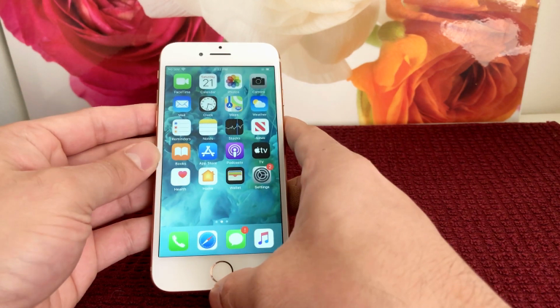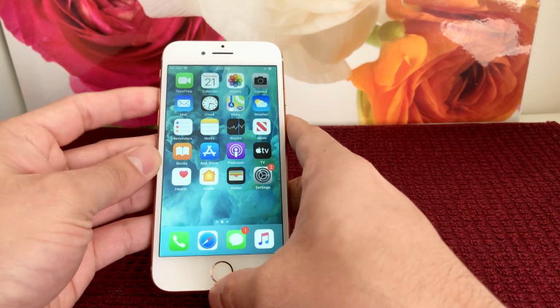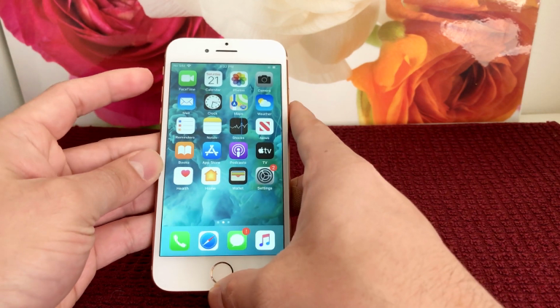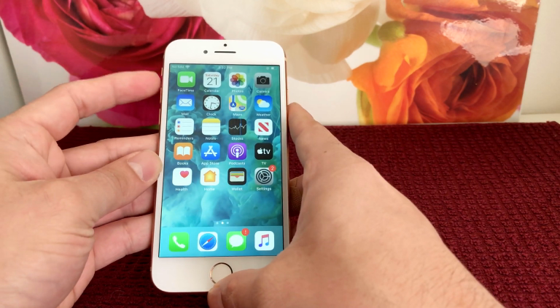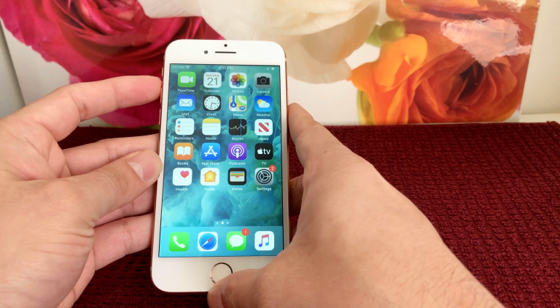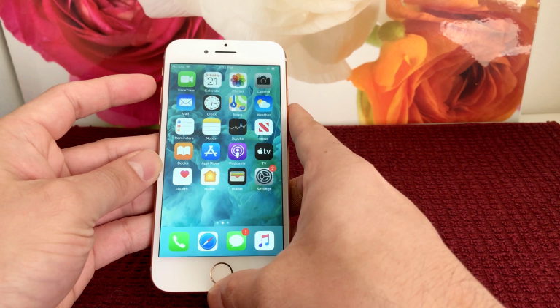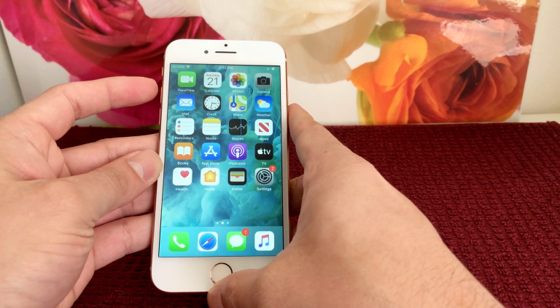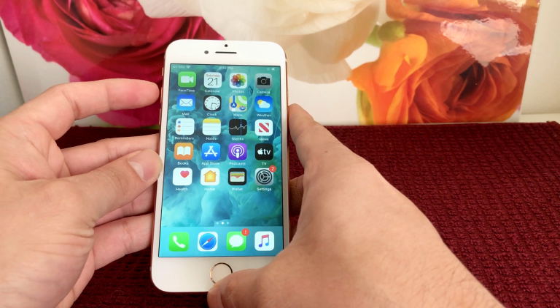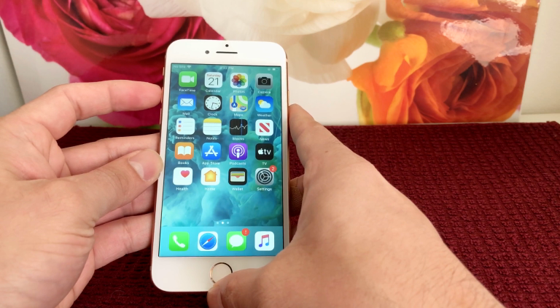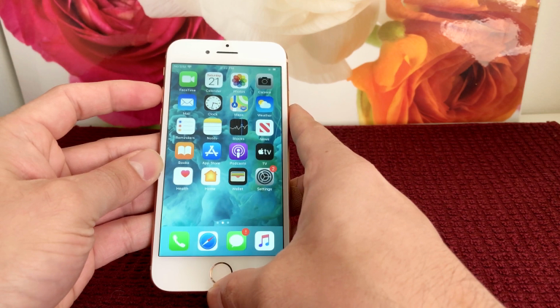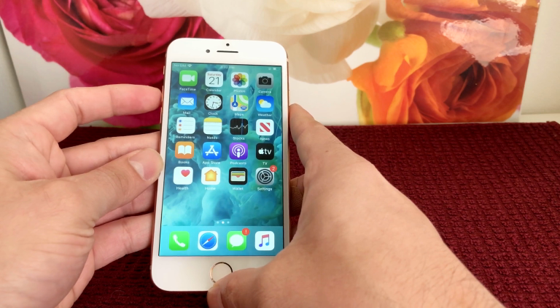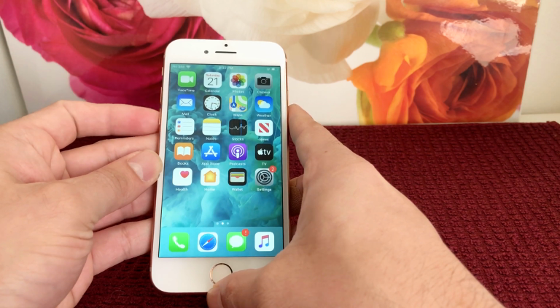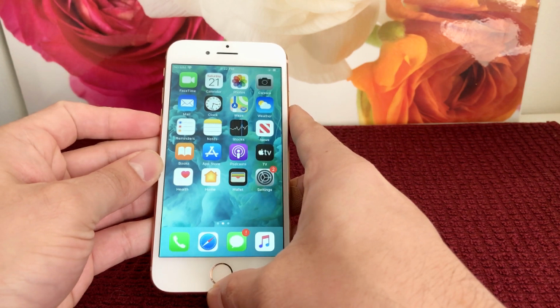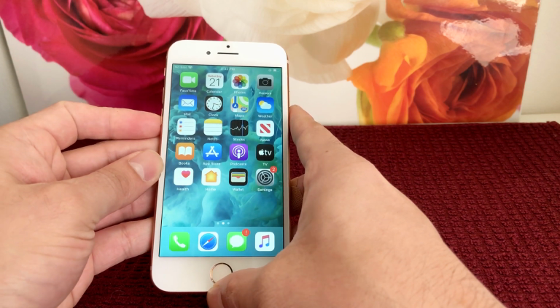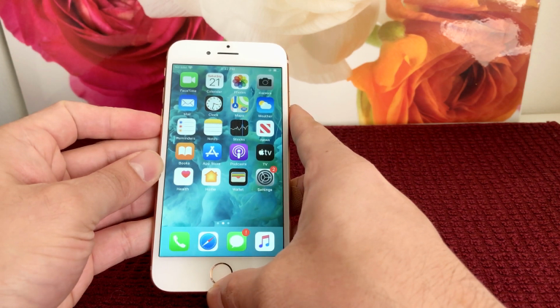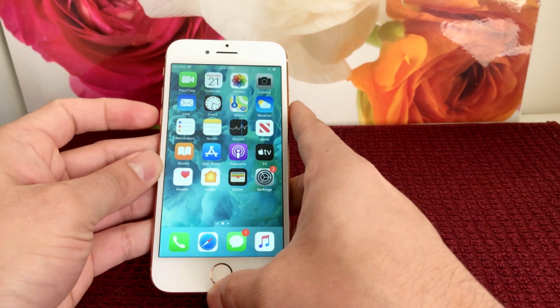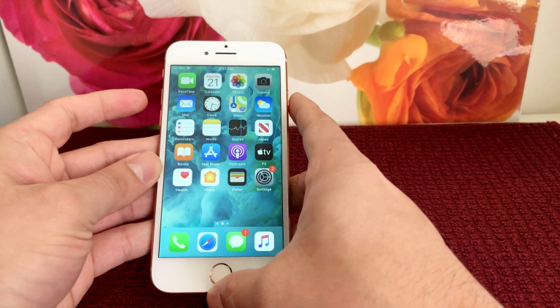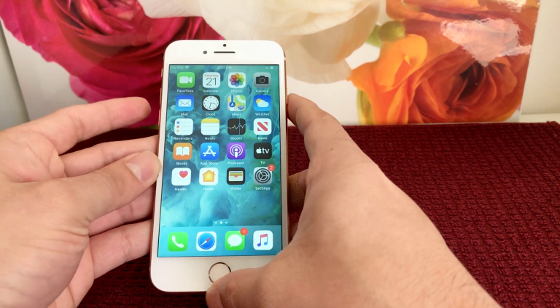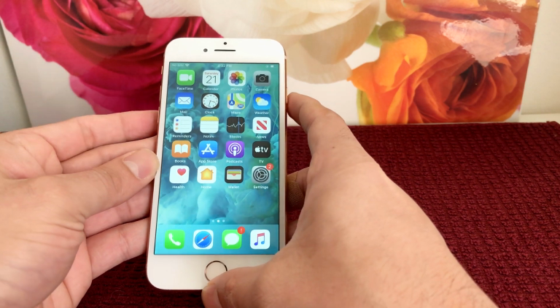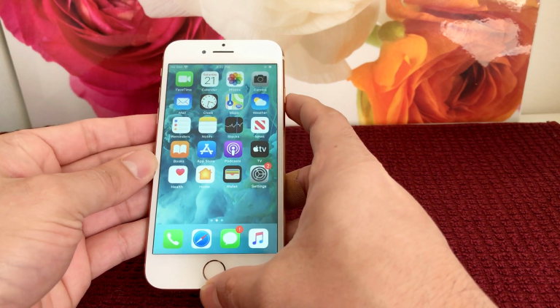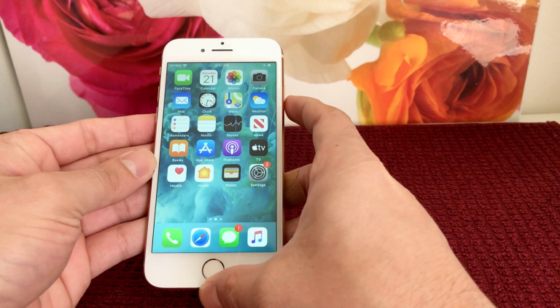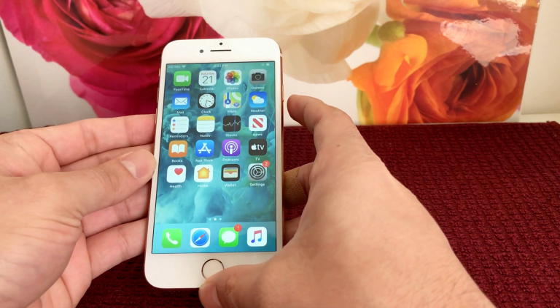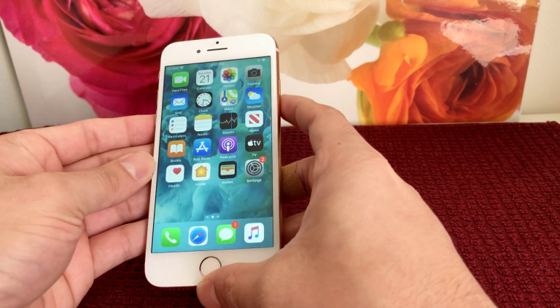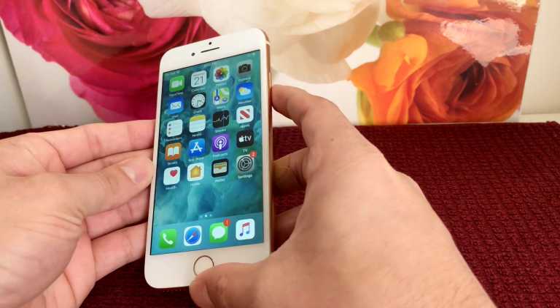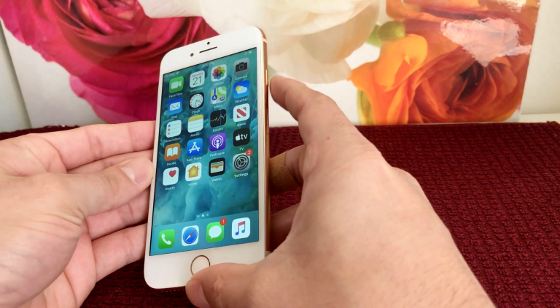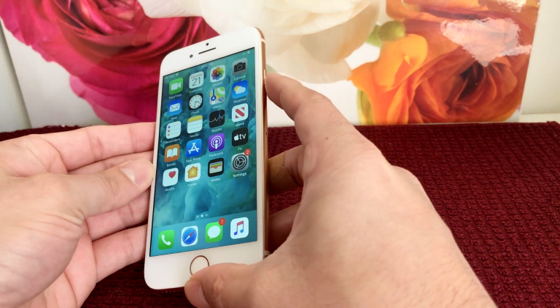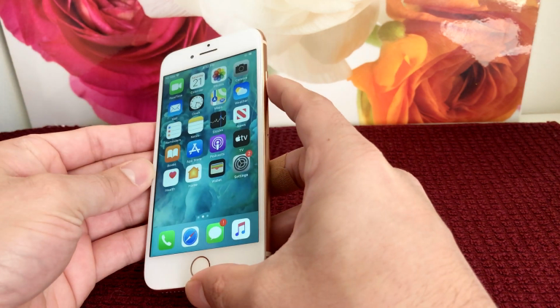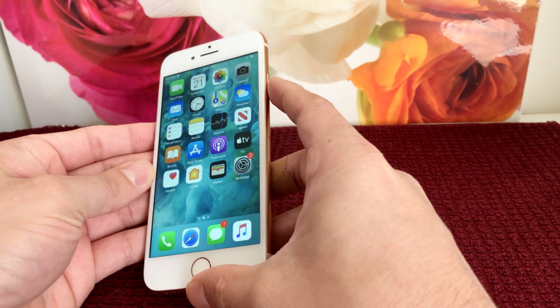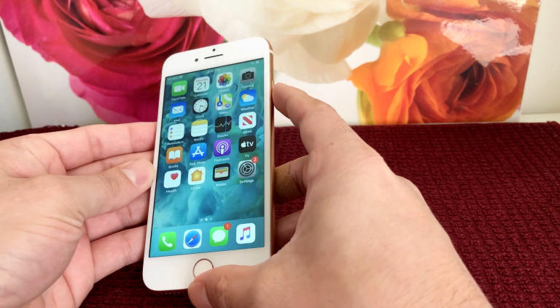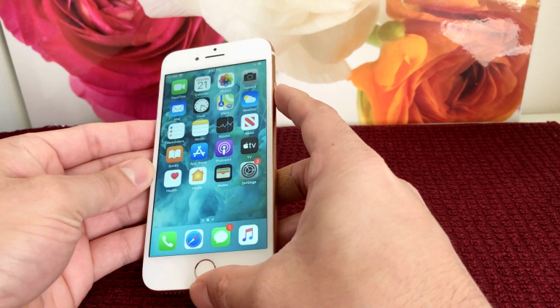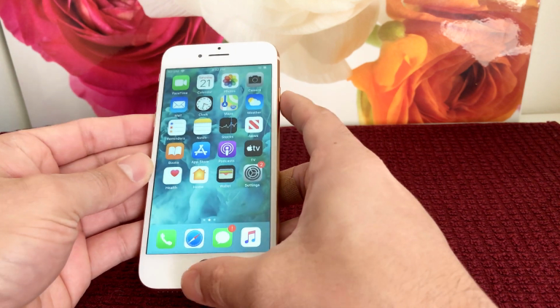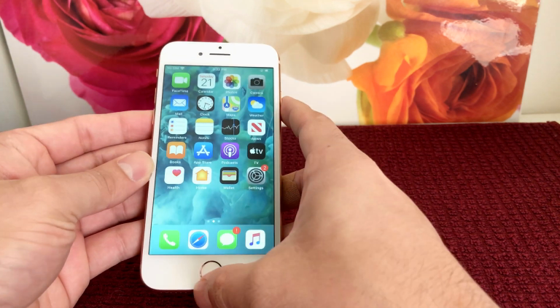simply press the volume up, then volume down, and then hold the power button on the side for 10 seconds.